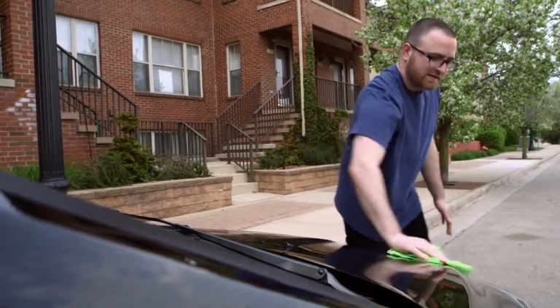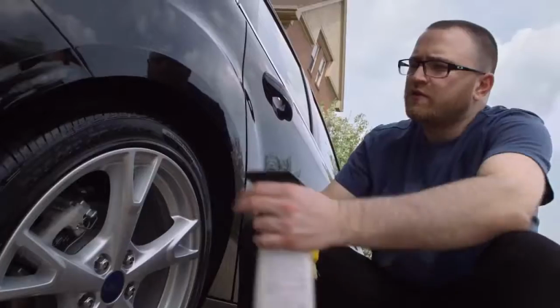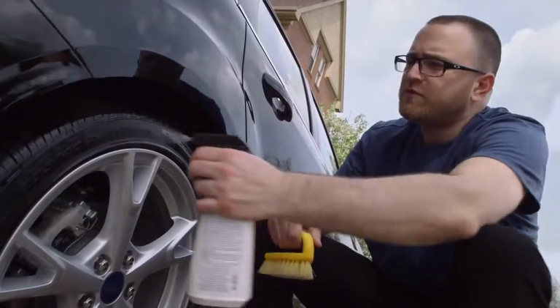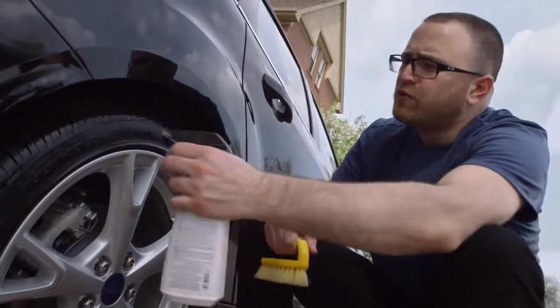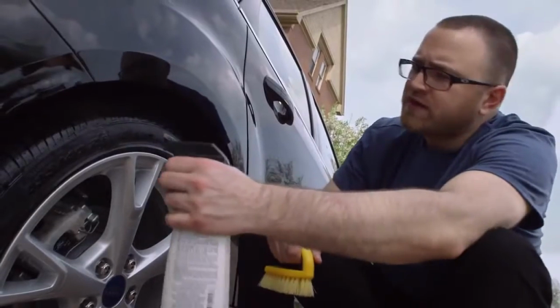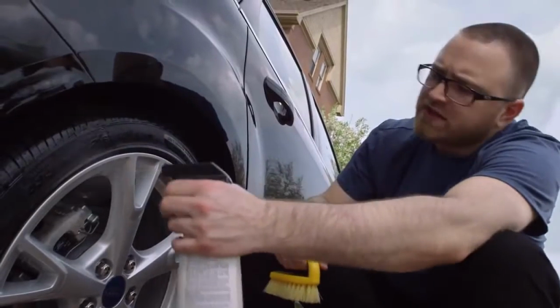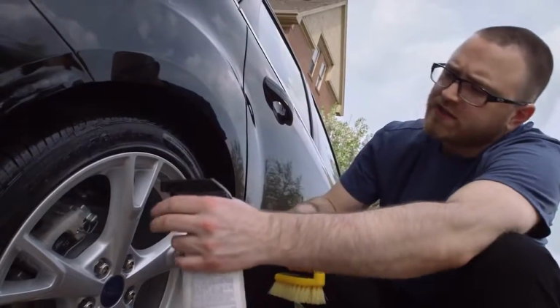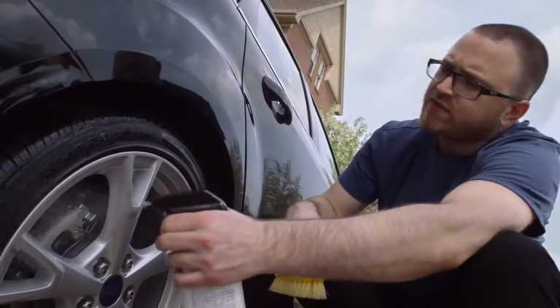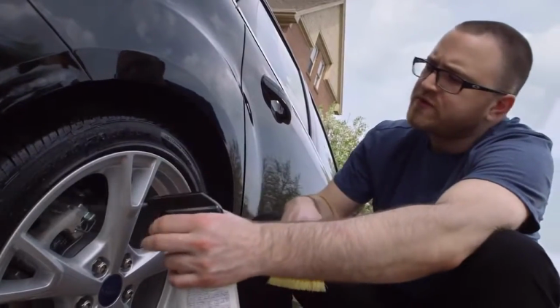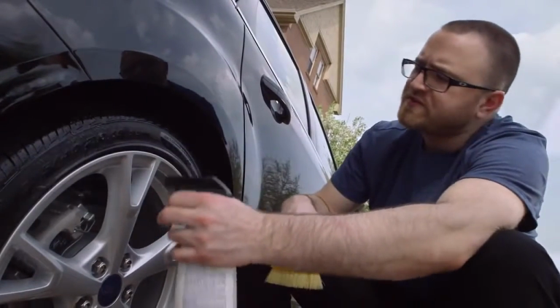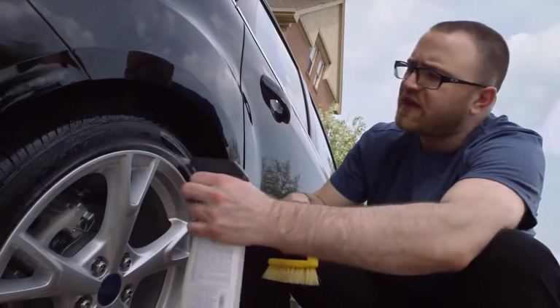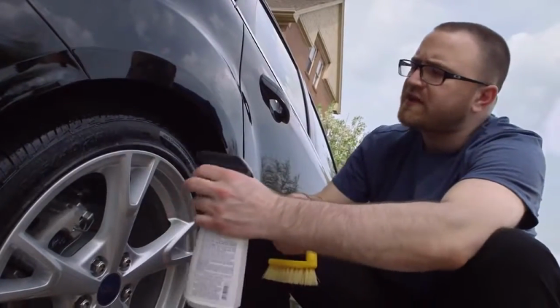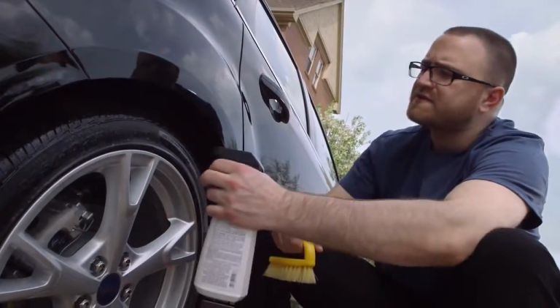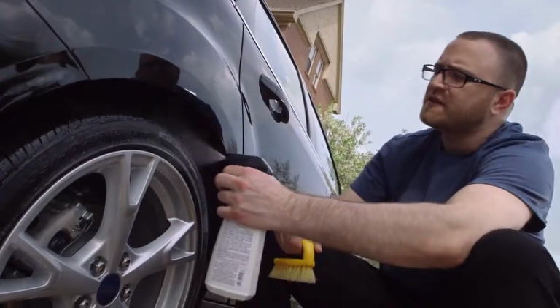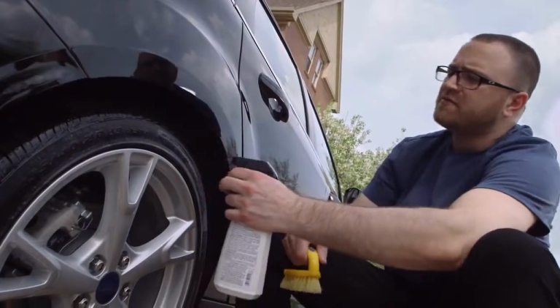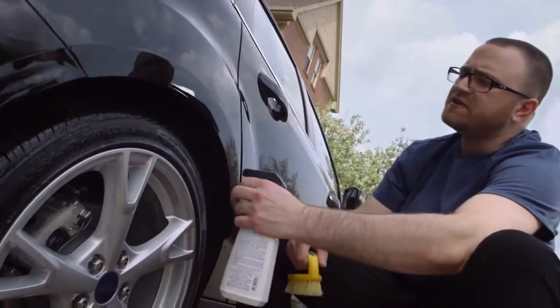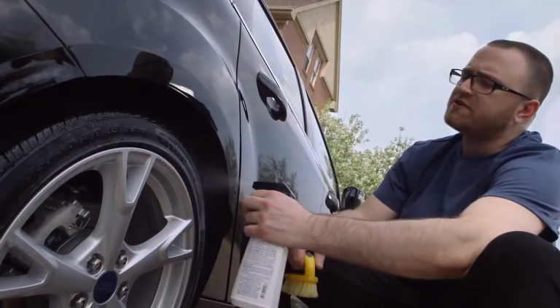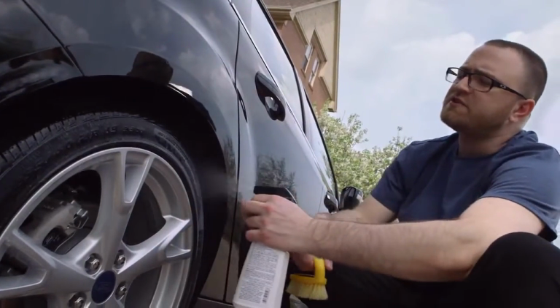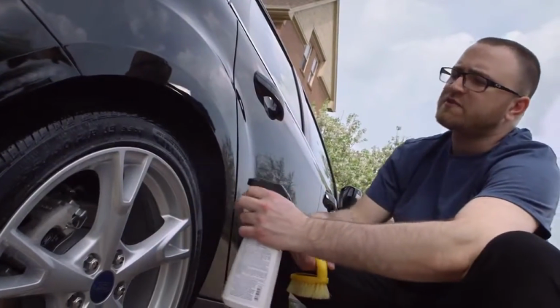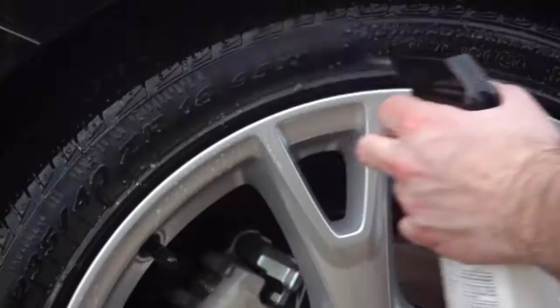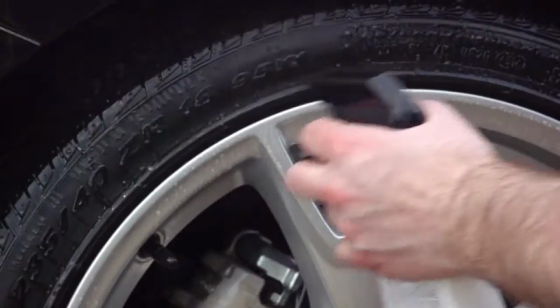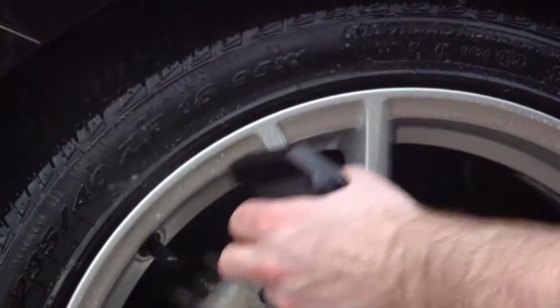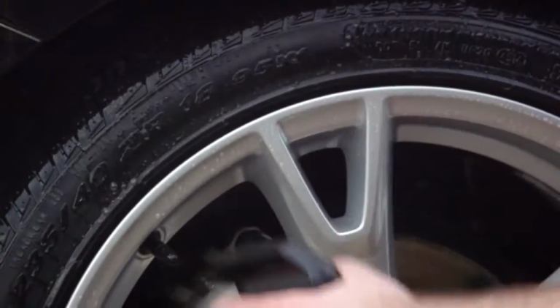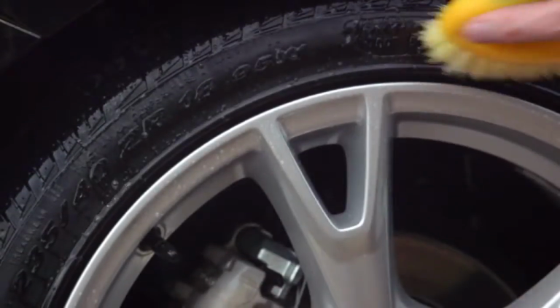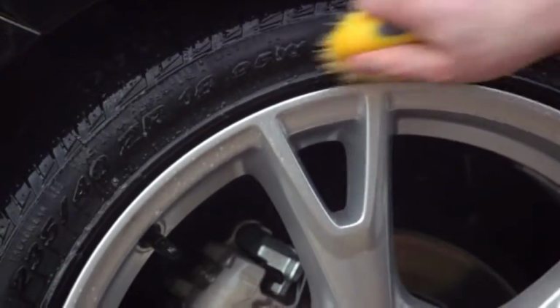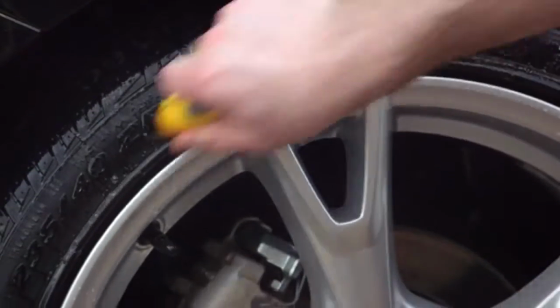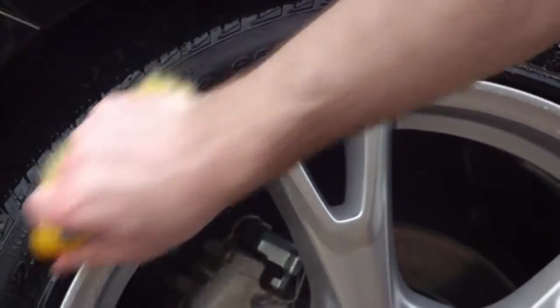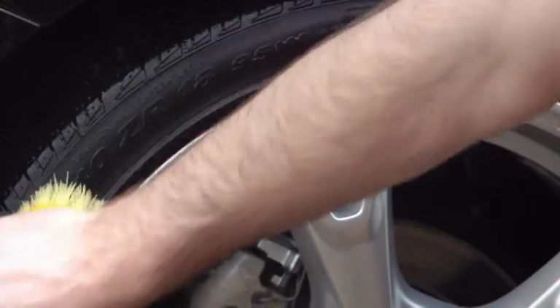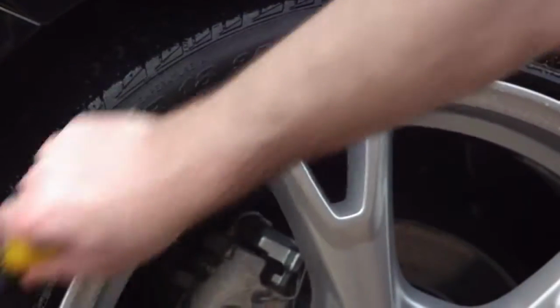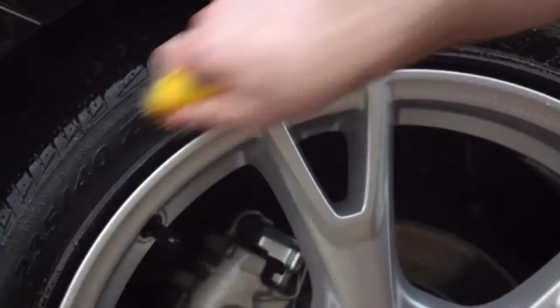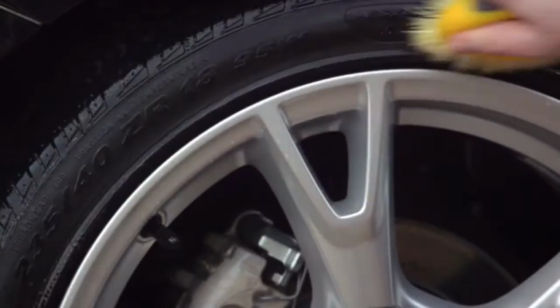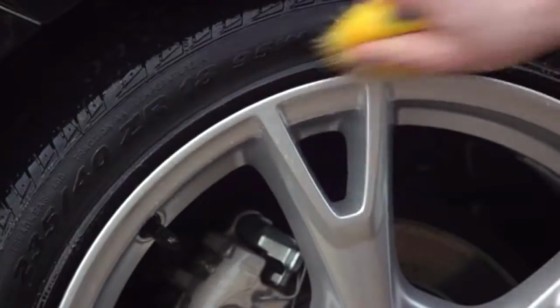When you move on to cleaning your wheels and tires, make sure to use a product that is water-based and non-corrosive.